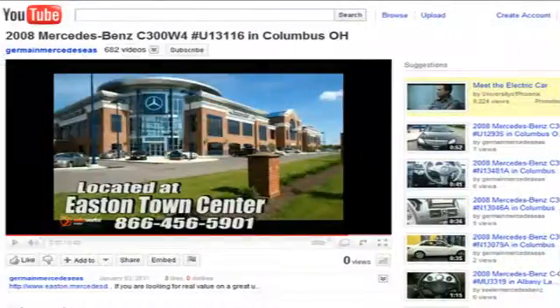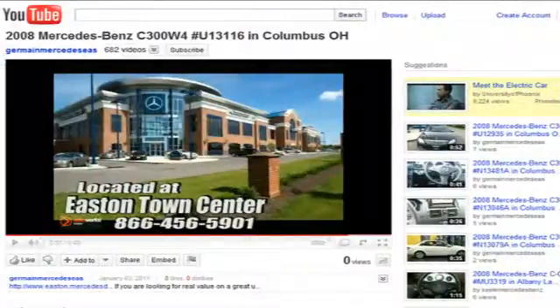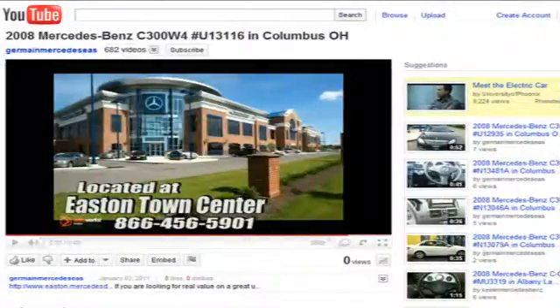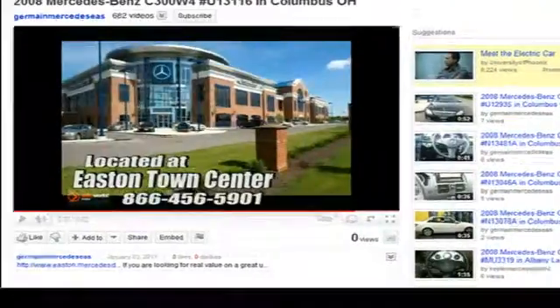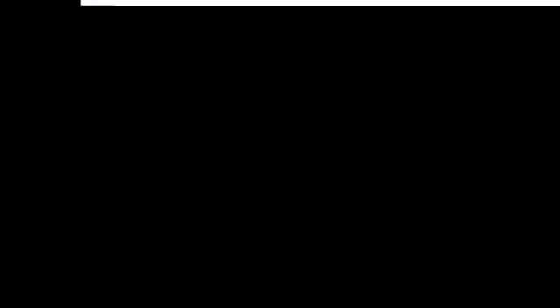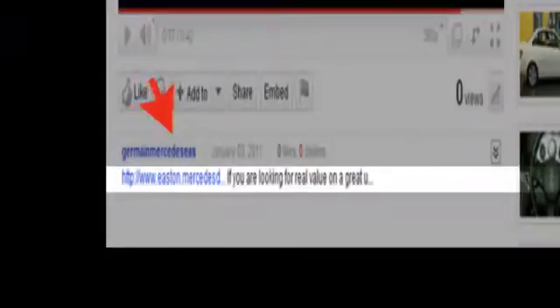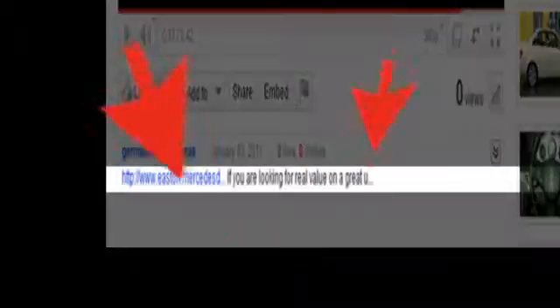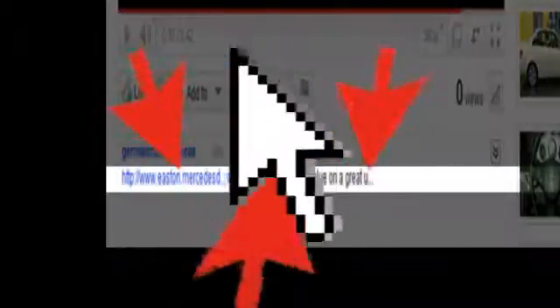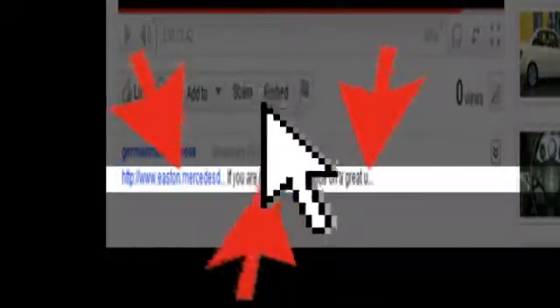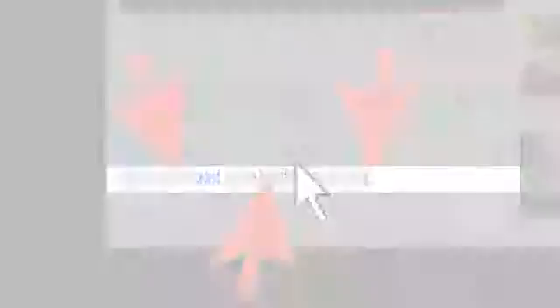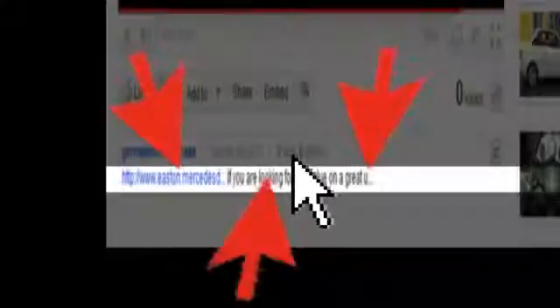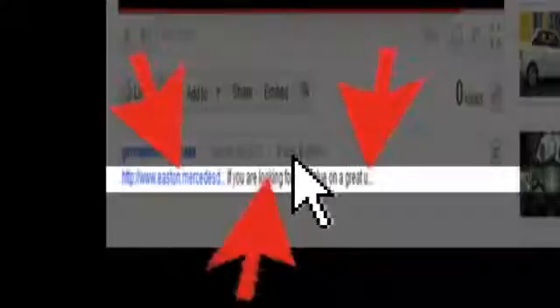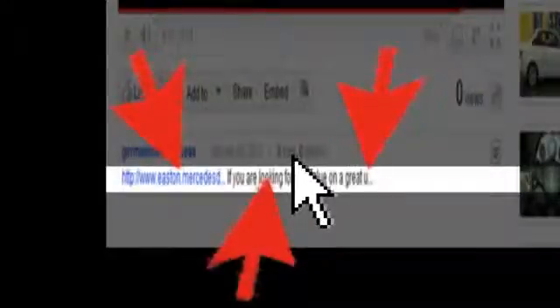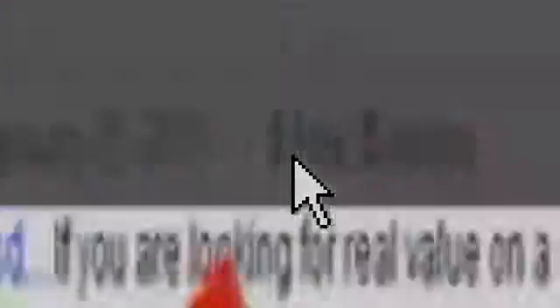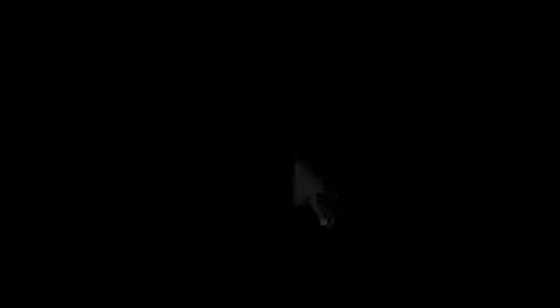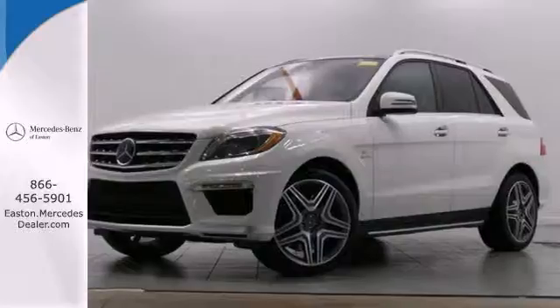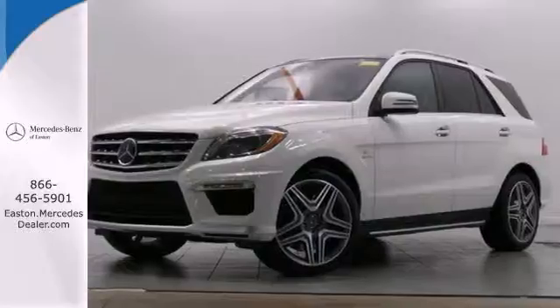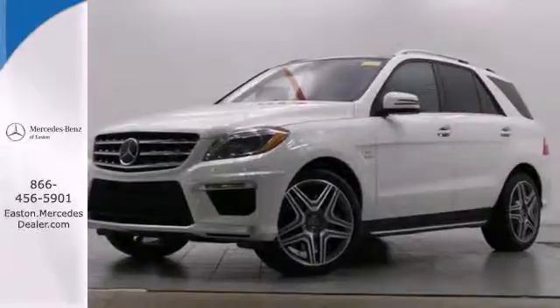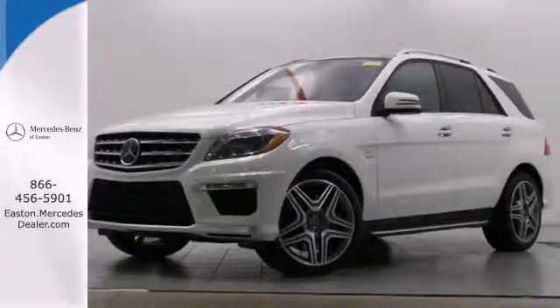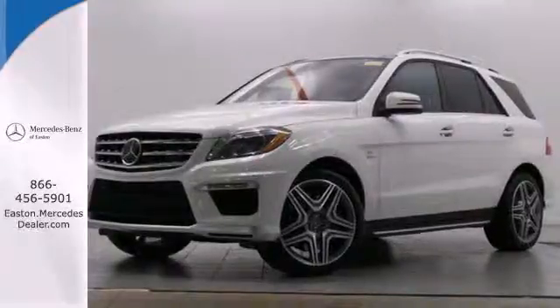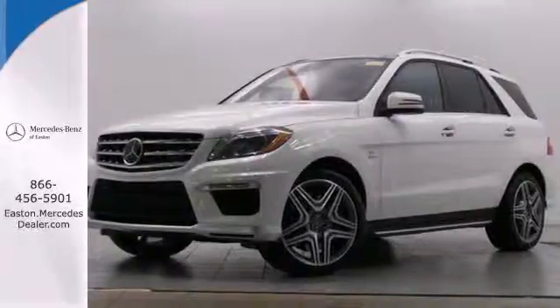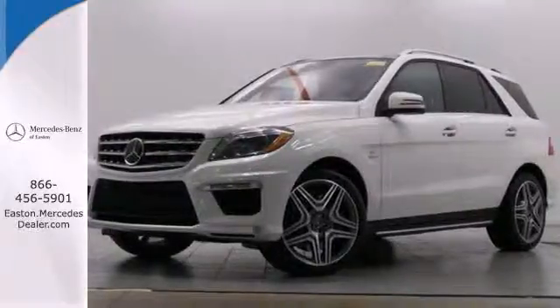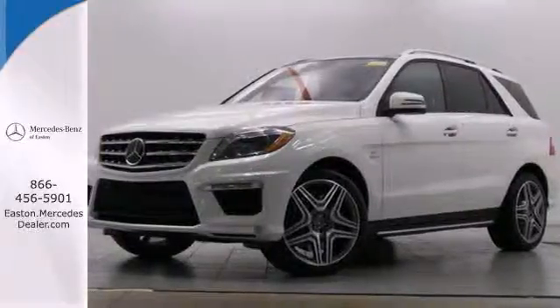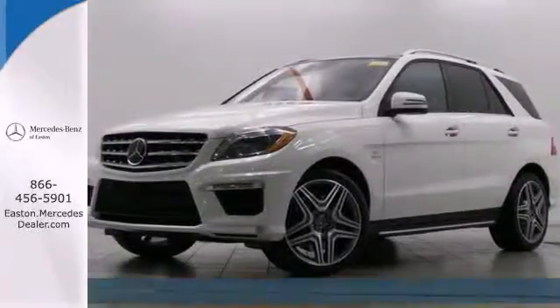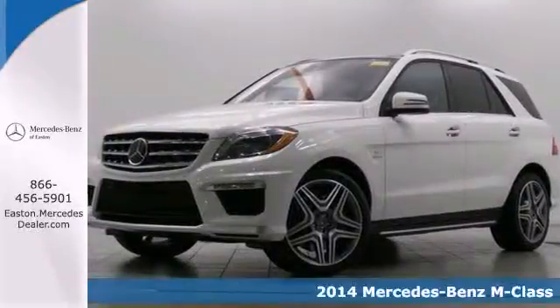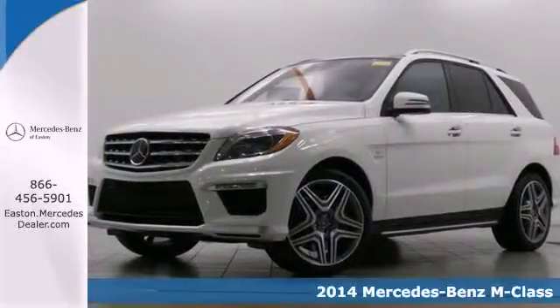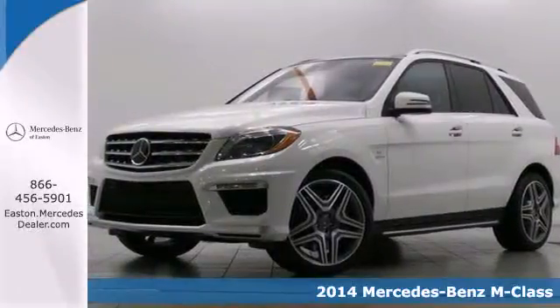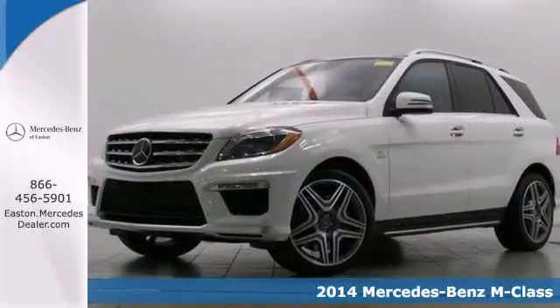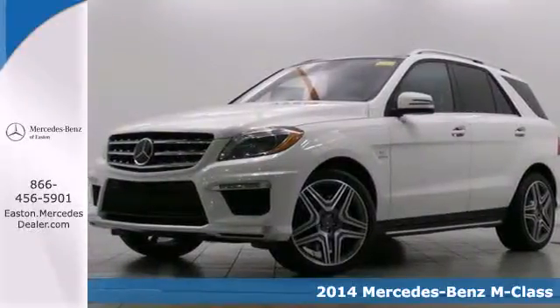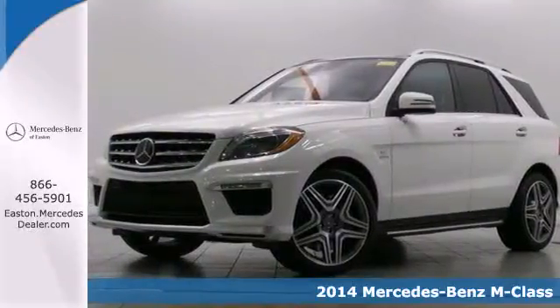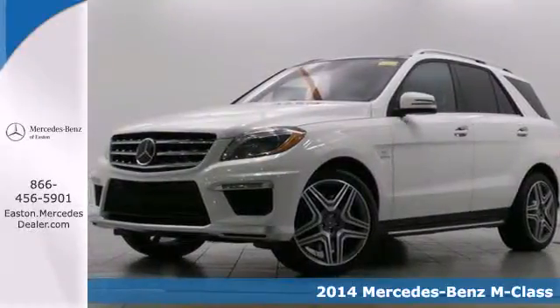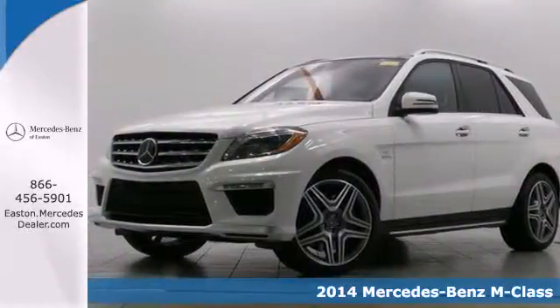Click the link below to schedule a test drive. It's a 2014 Mercedes-Benz M-Class.